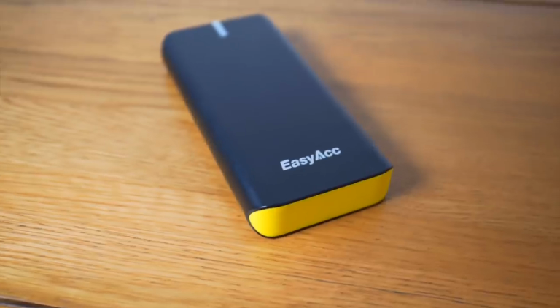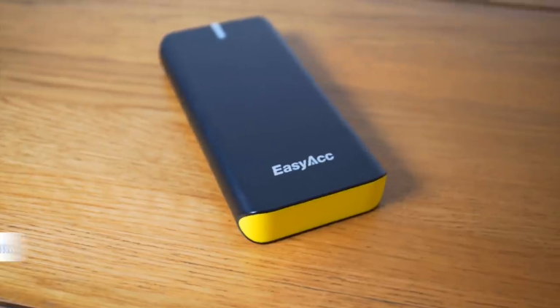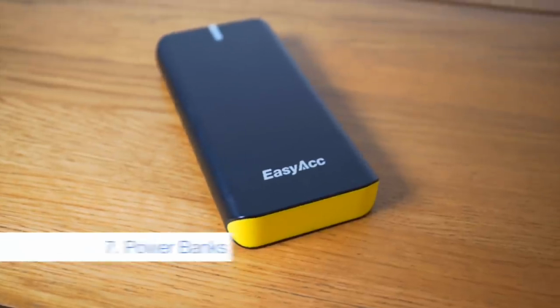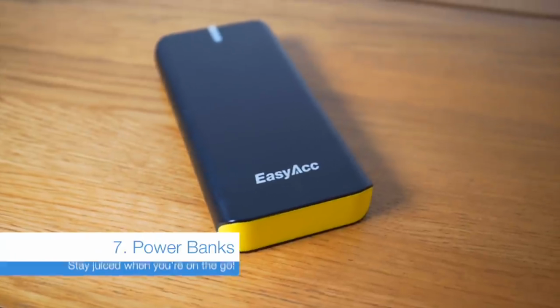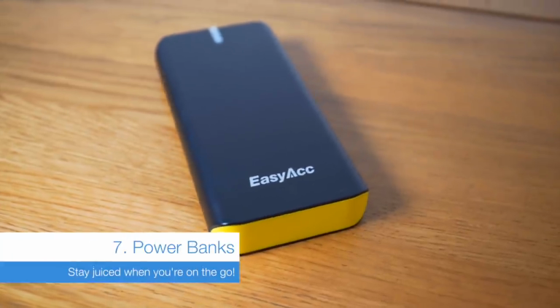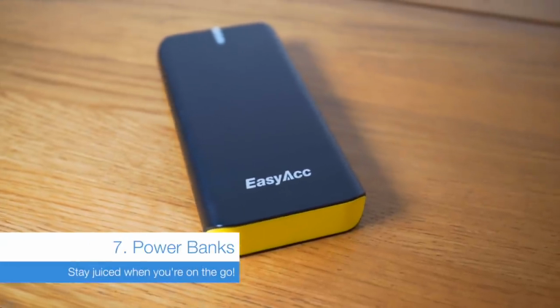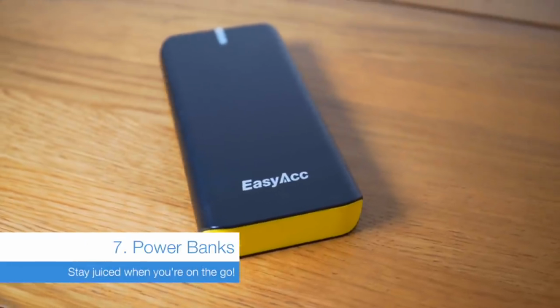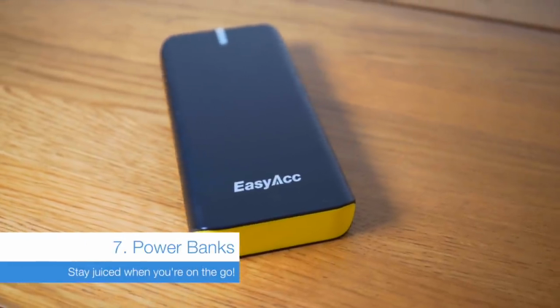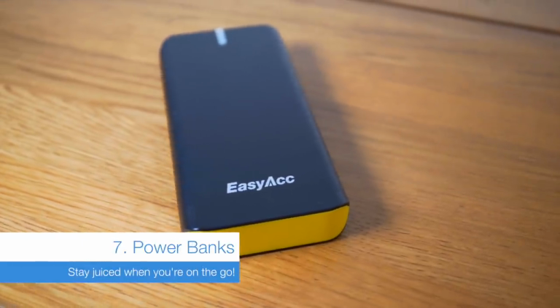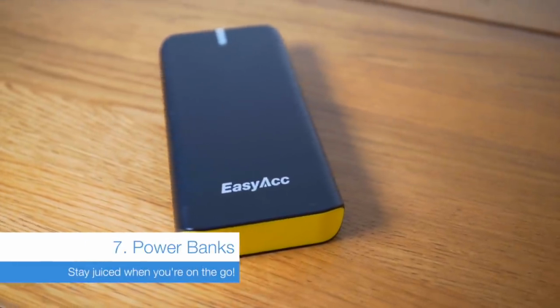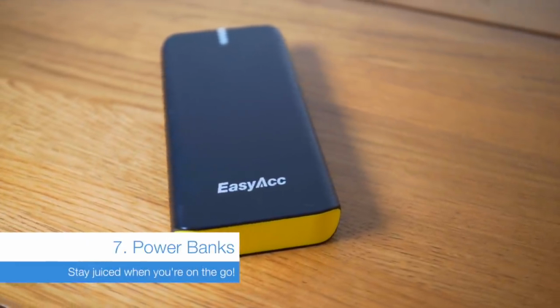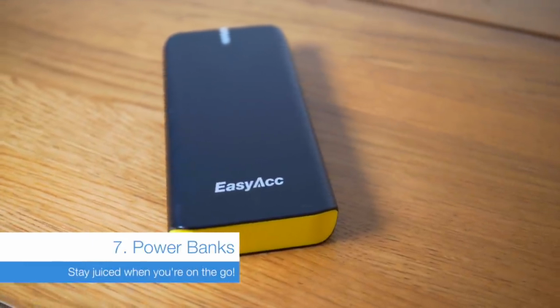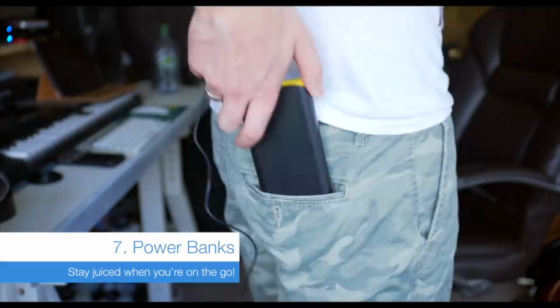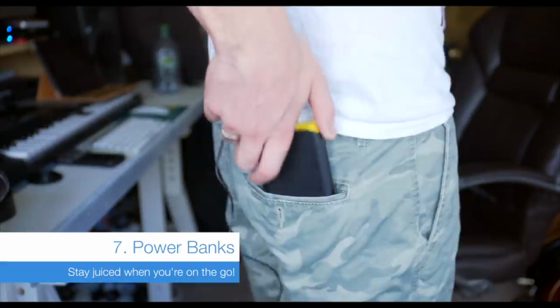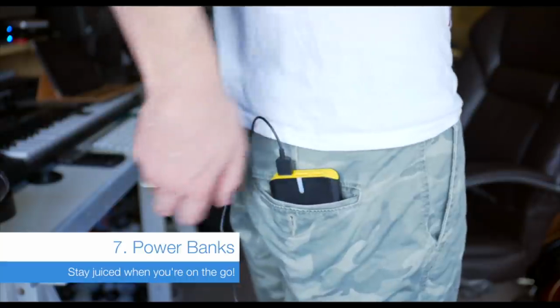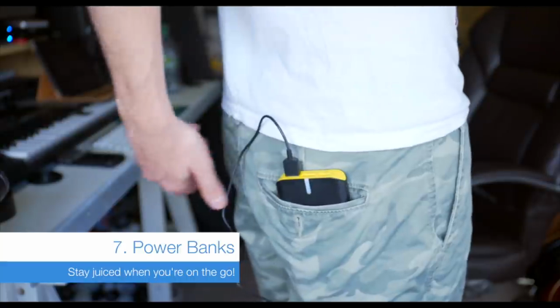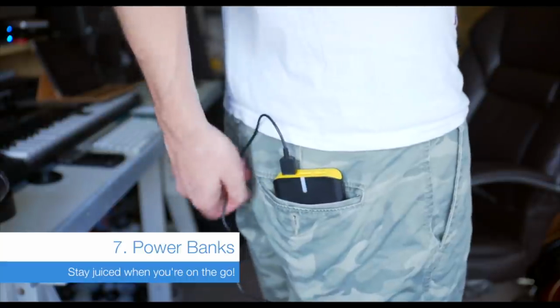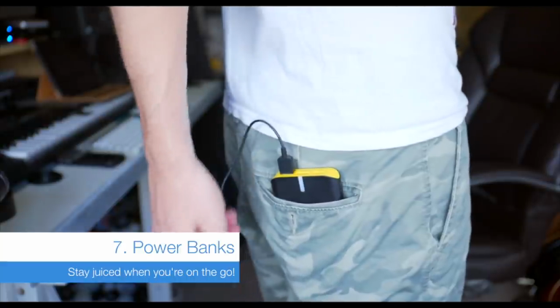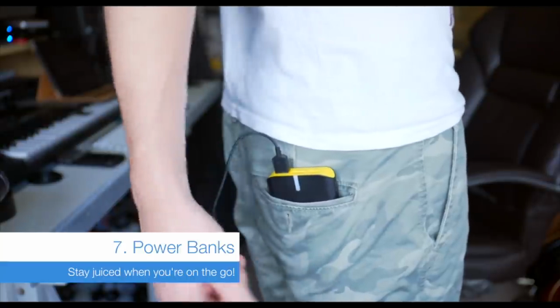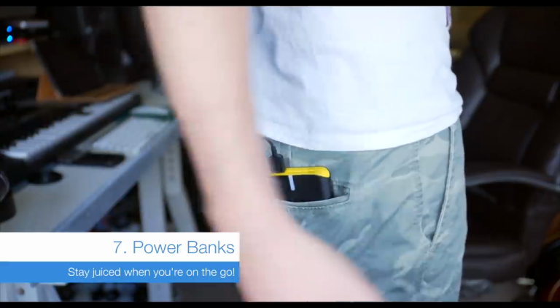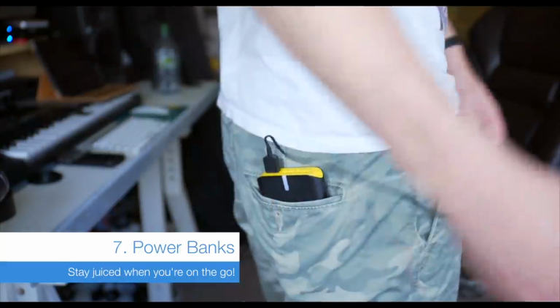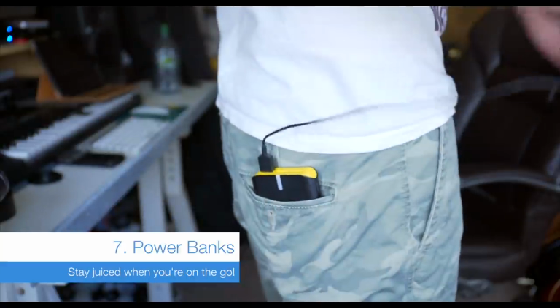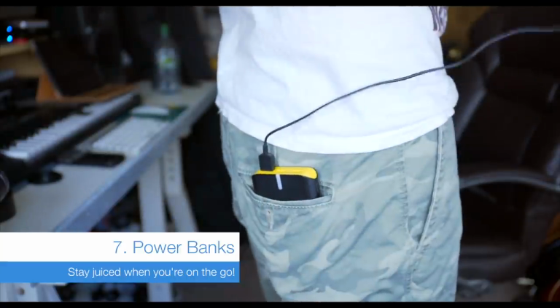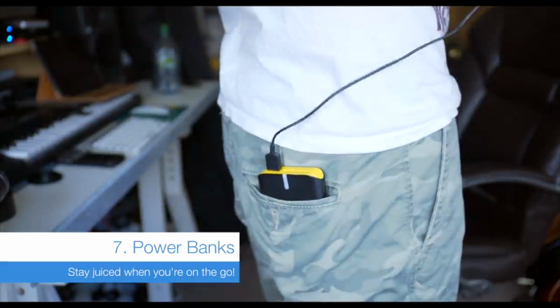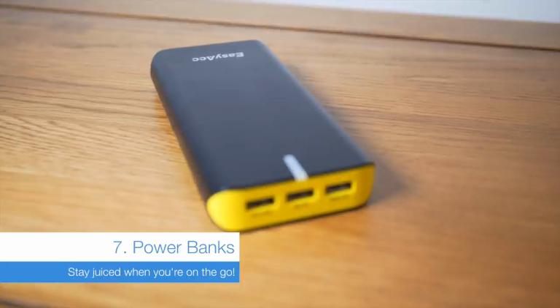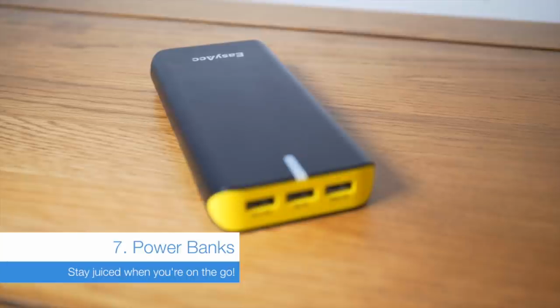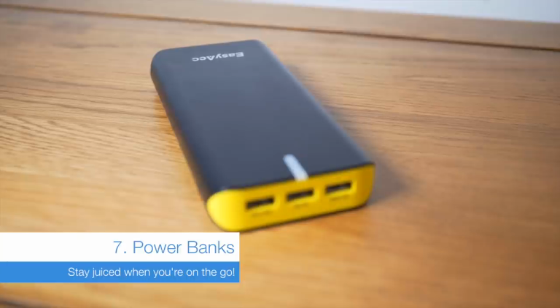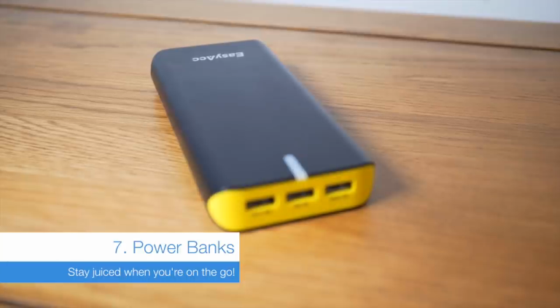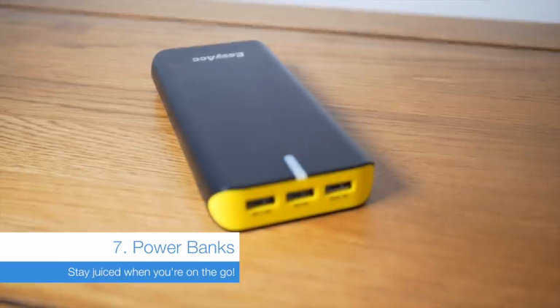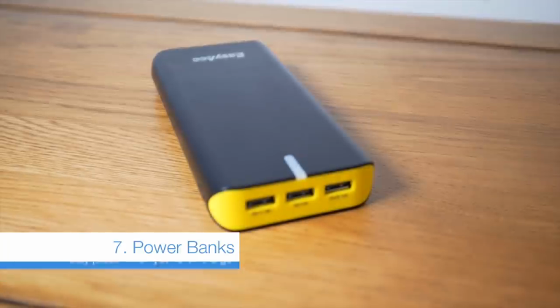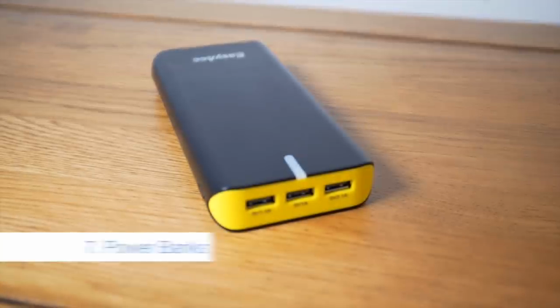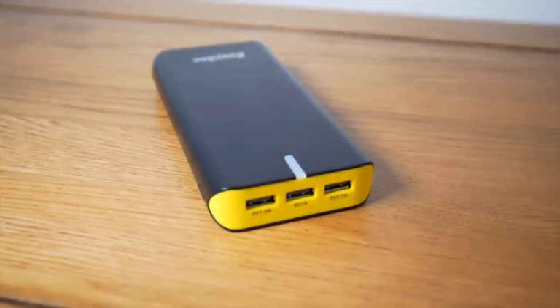Everyone needs a power bank. You can power your camera with it, charge your phone up, take it with you on holiday. They are essential.